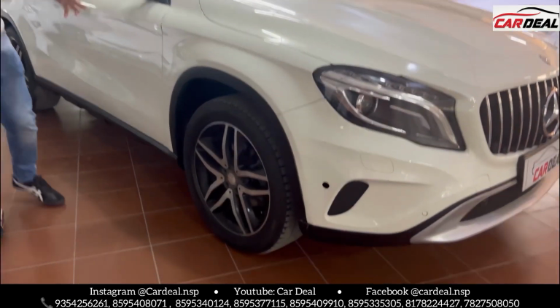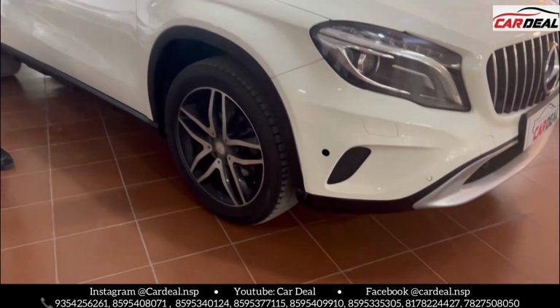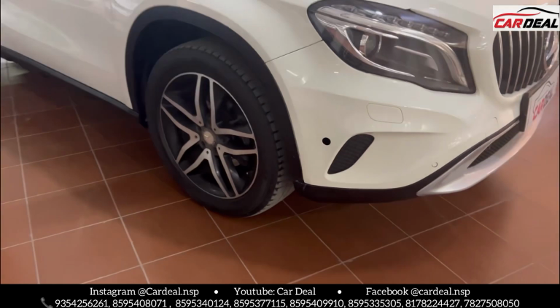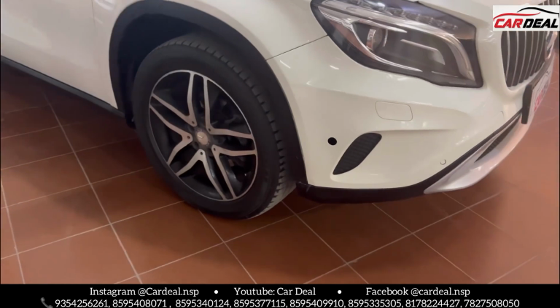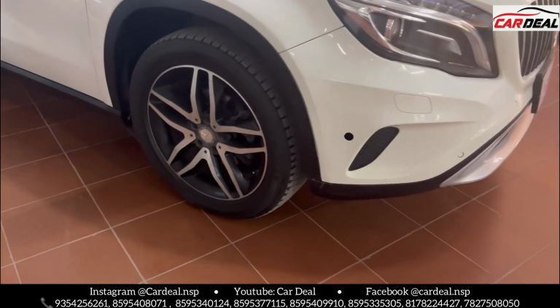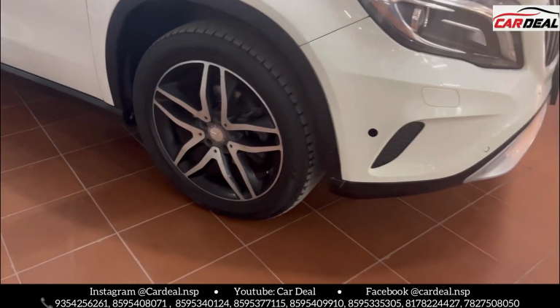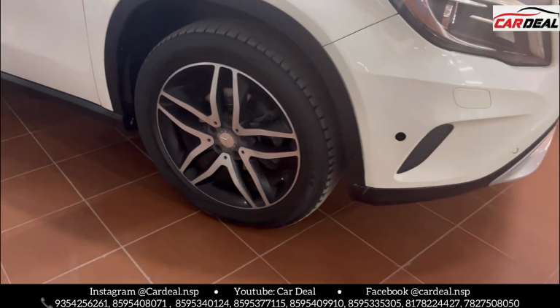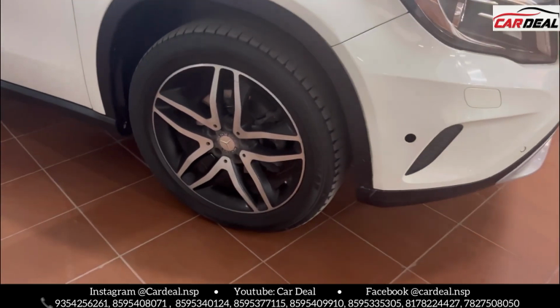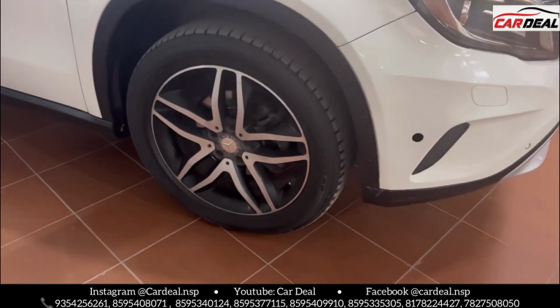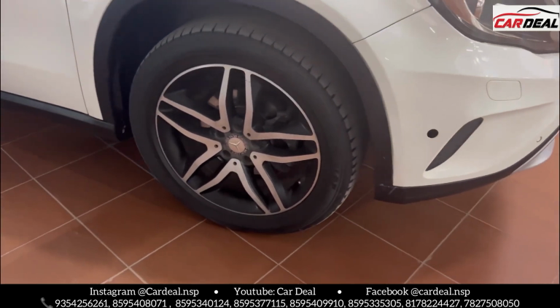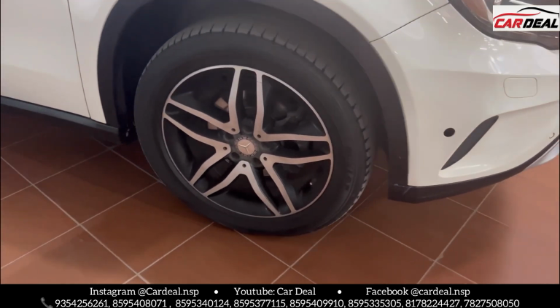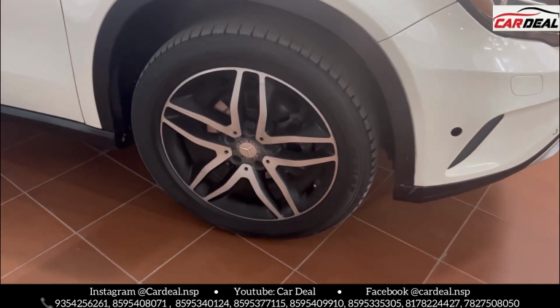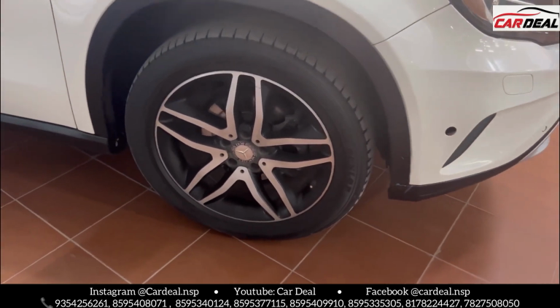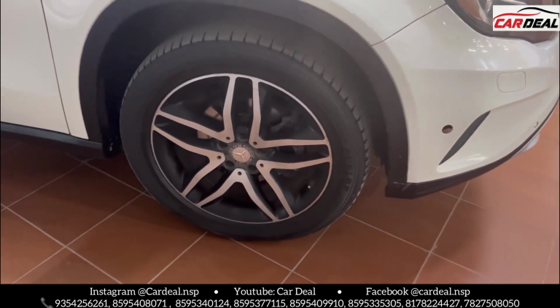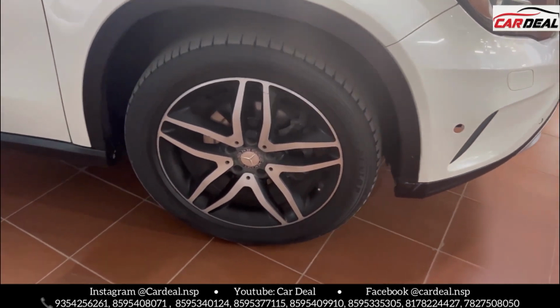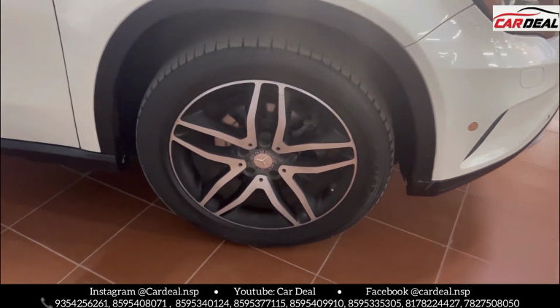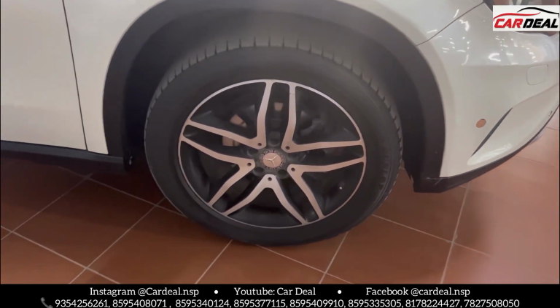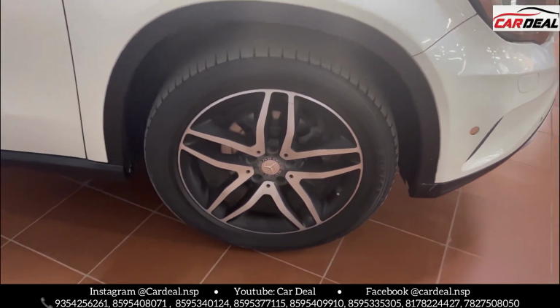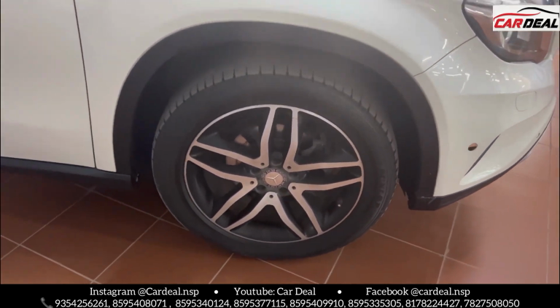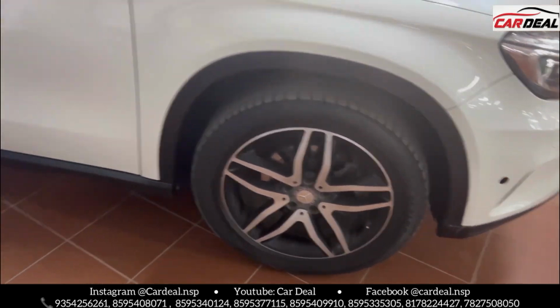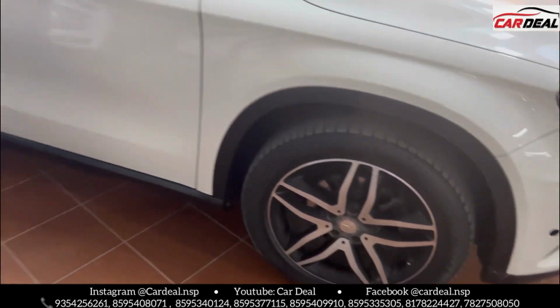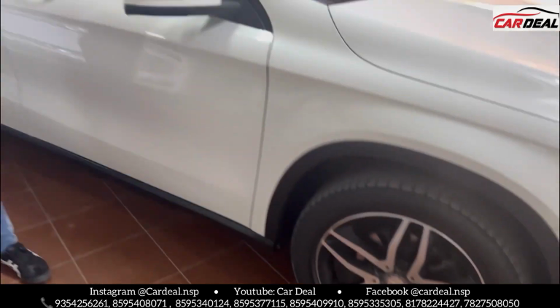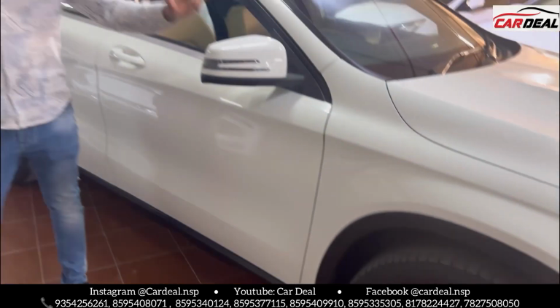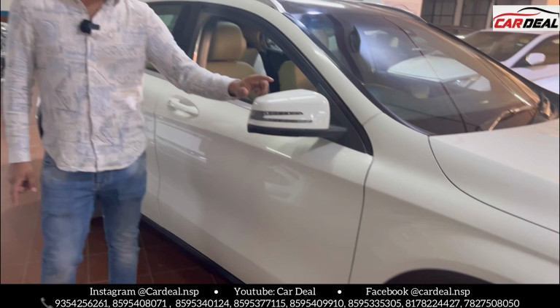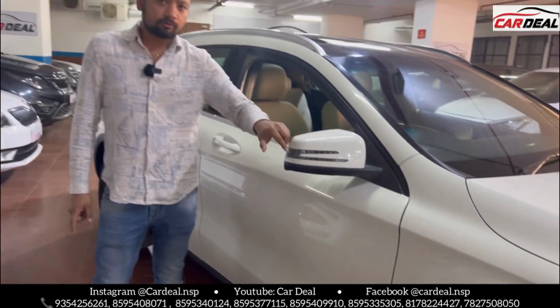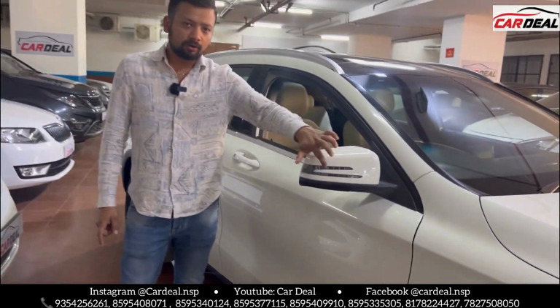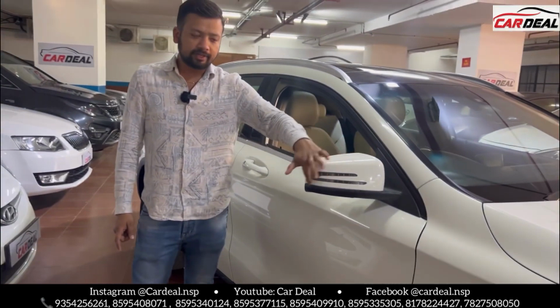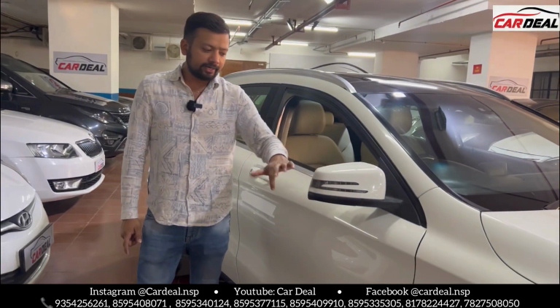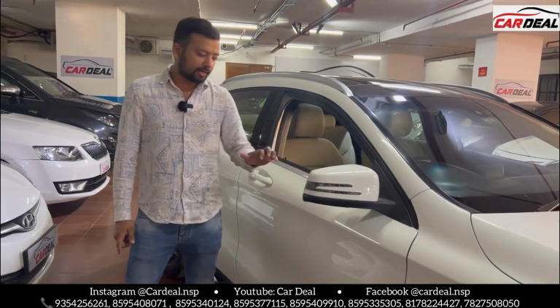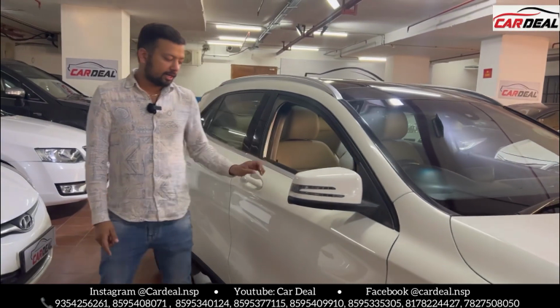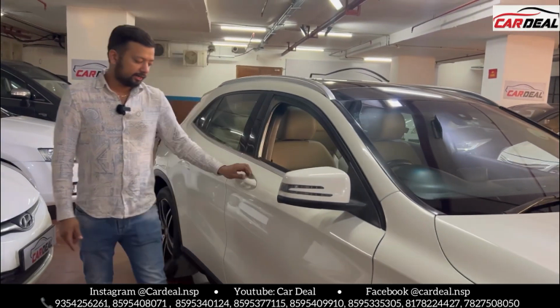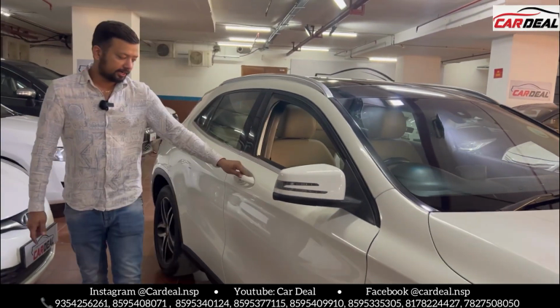The side profile looks very nice with alloy wheels. Tire condition is brand new. Auto side mirror fold with LED indicator.